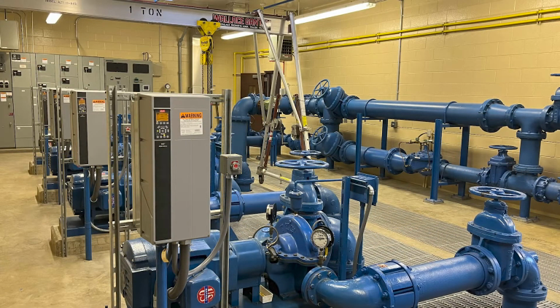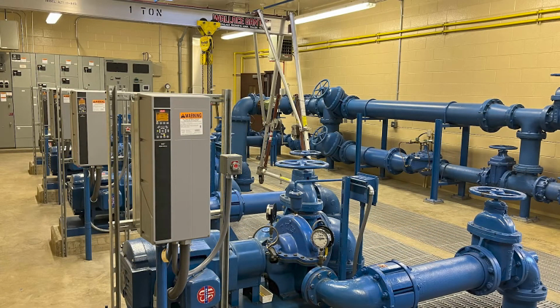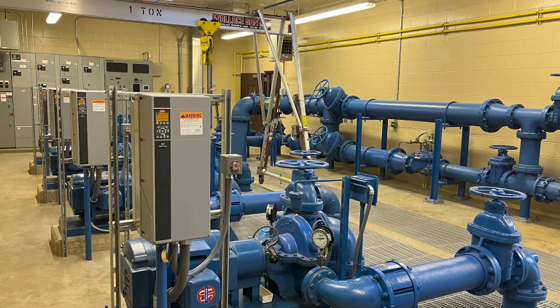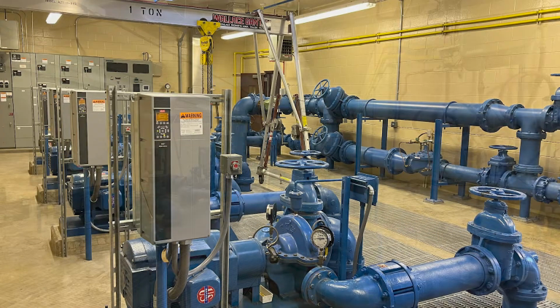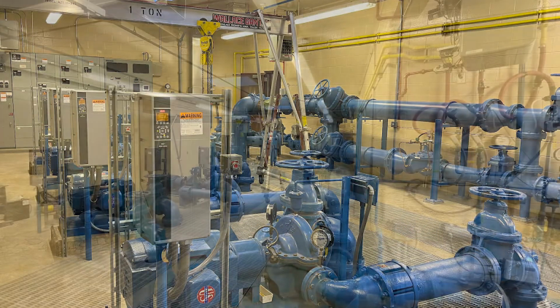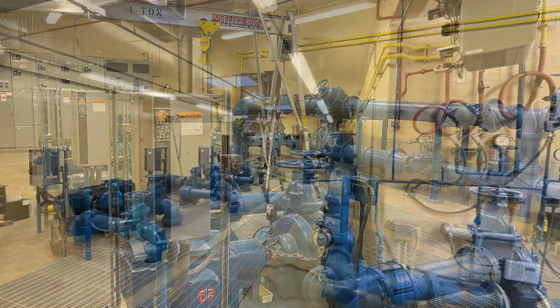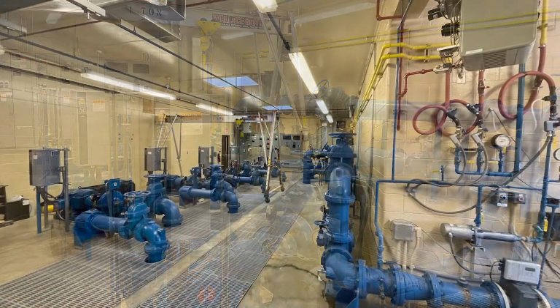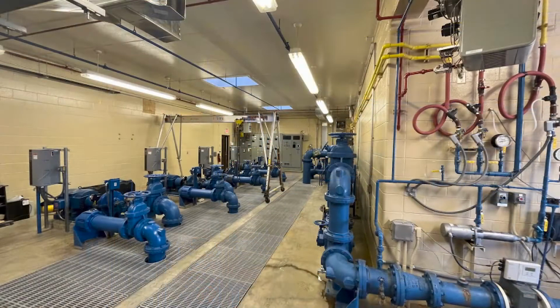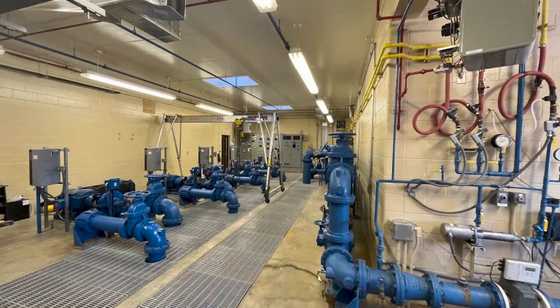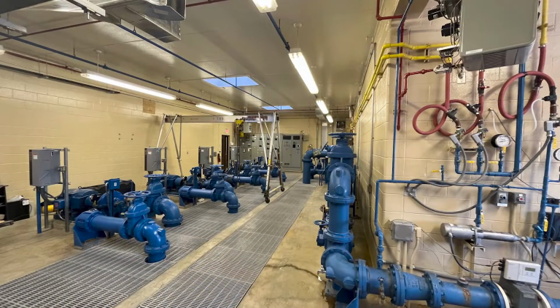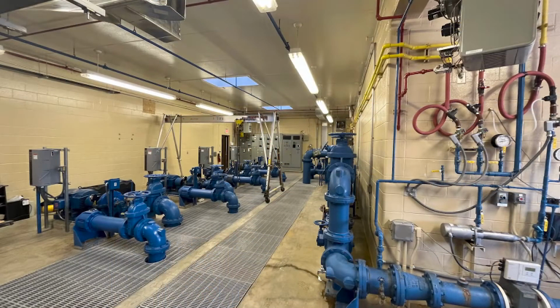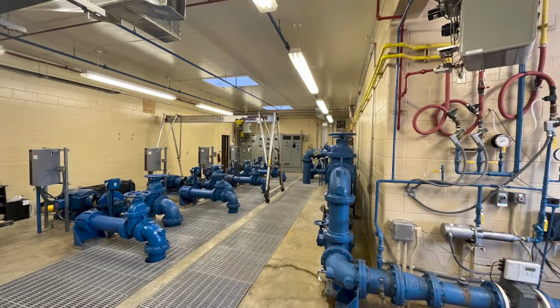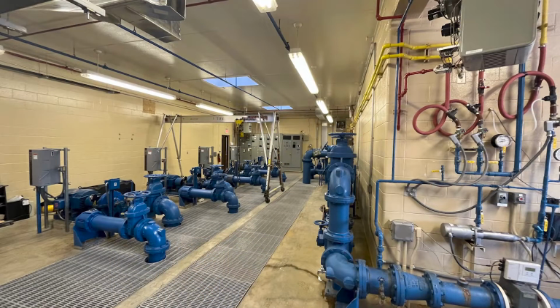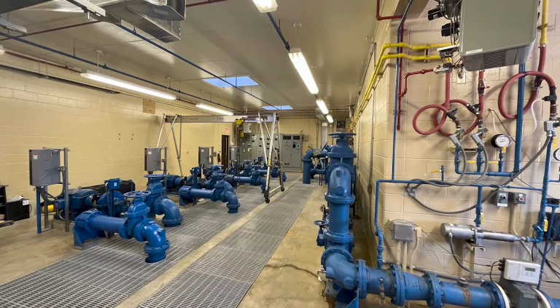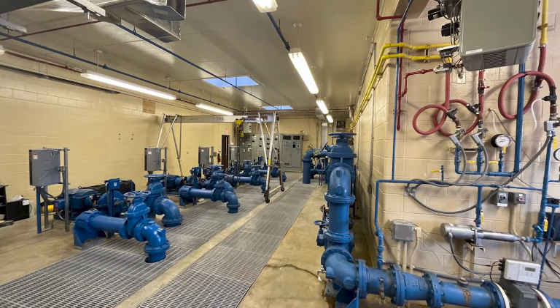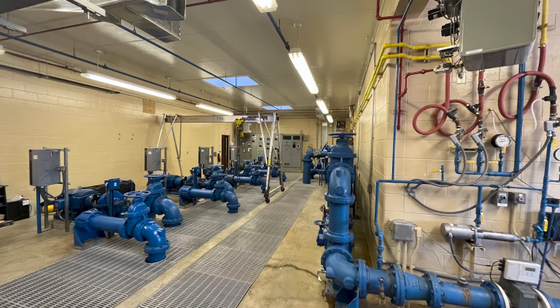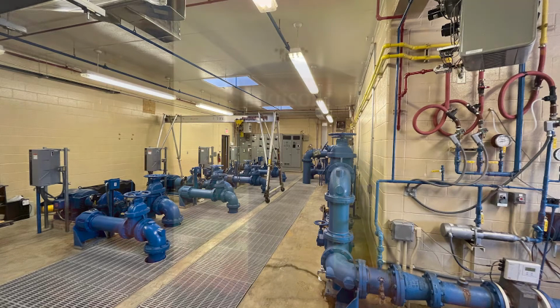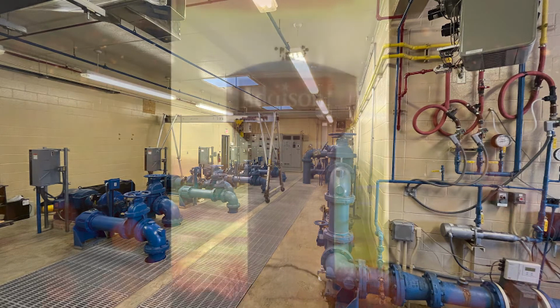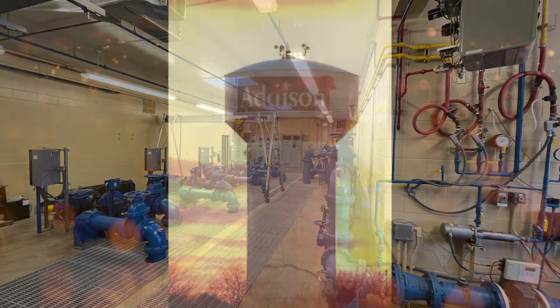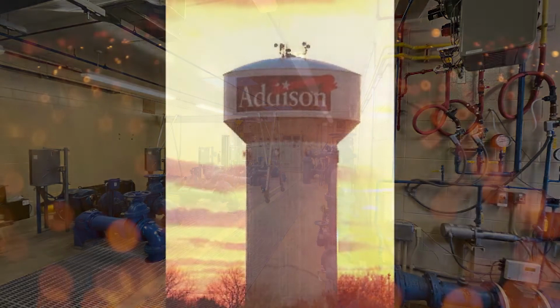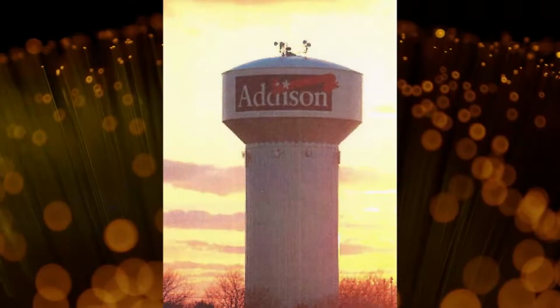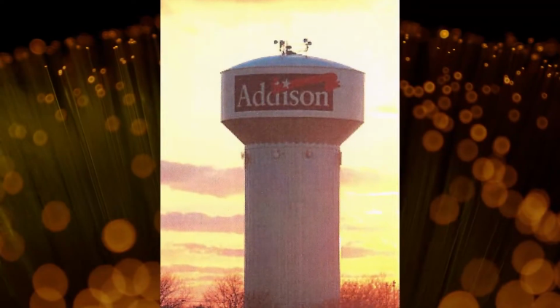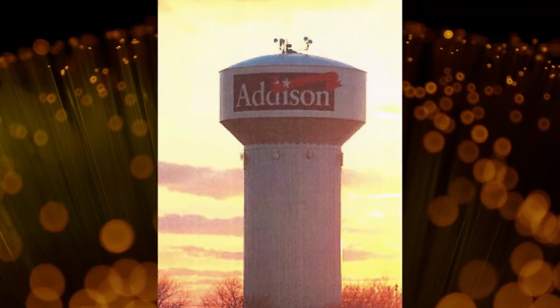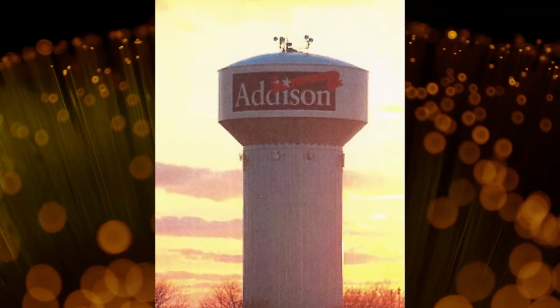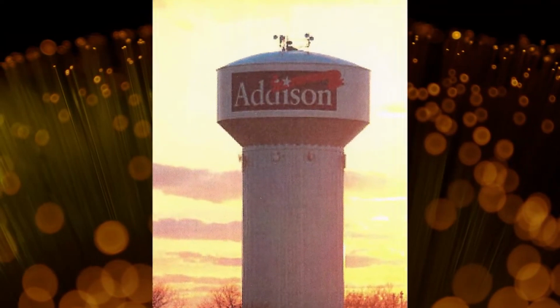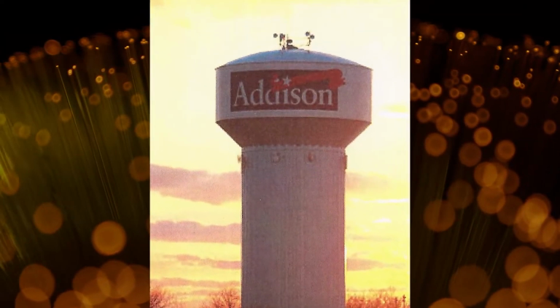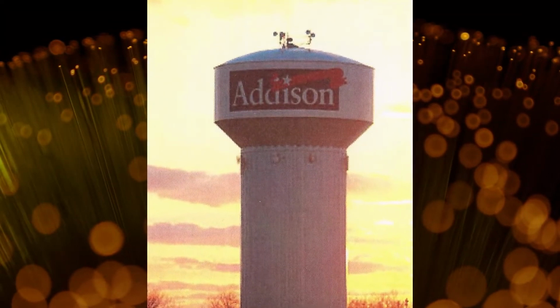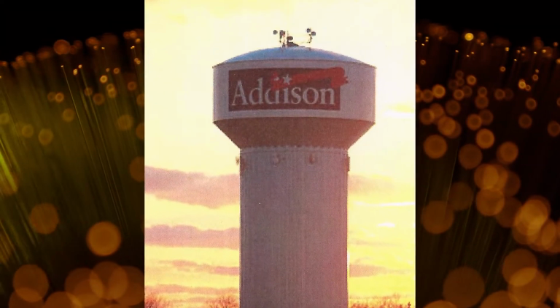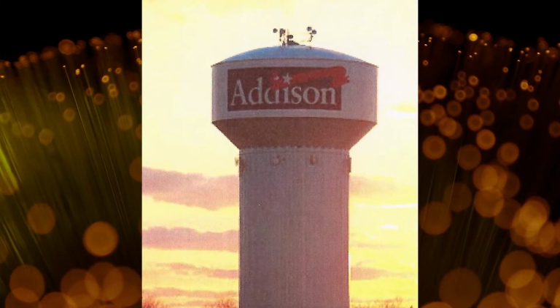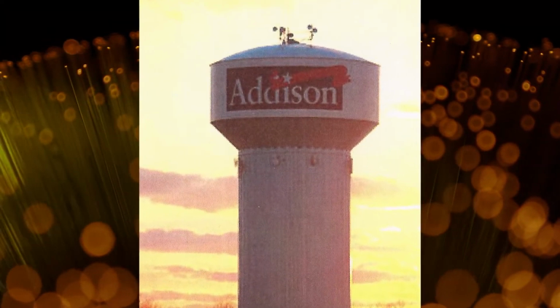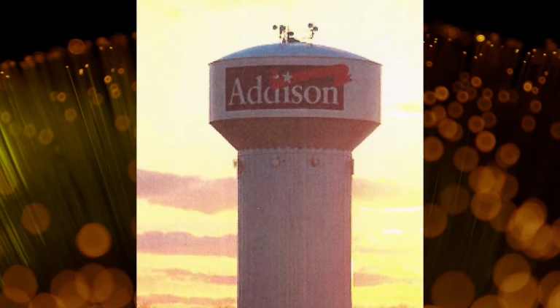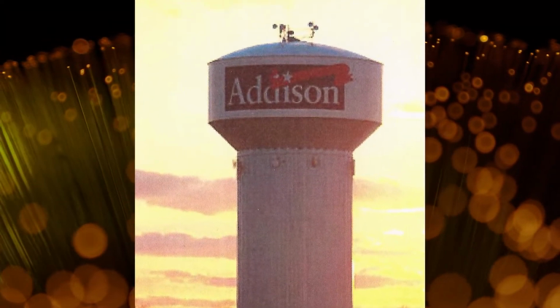Addison also has five storage tanks throughout the village, holding a total of 6.75 million gallons of stored water.